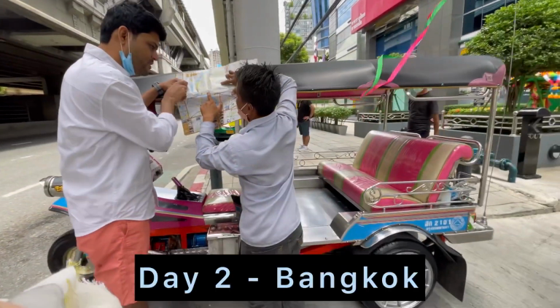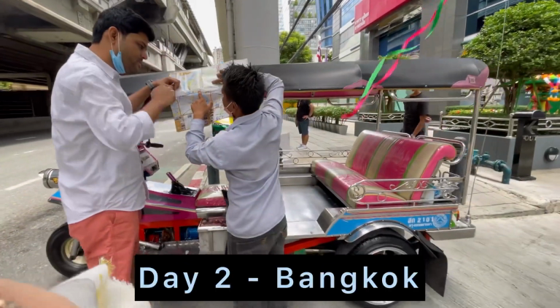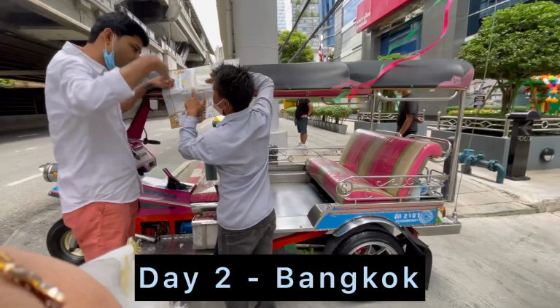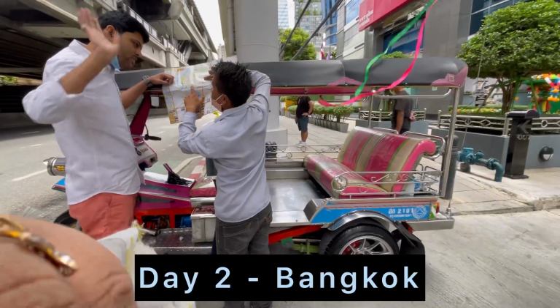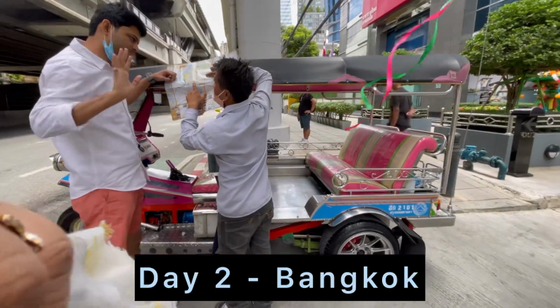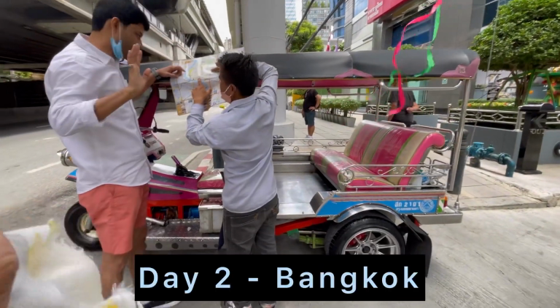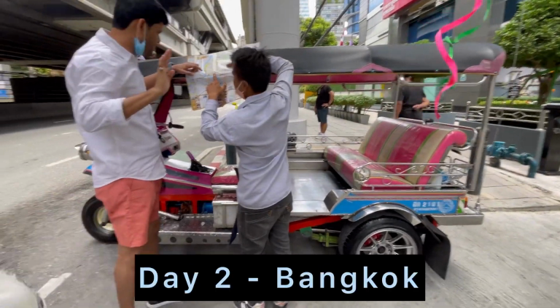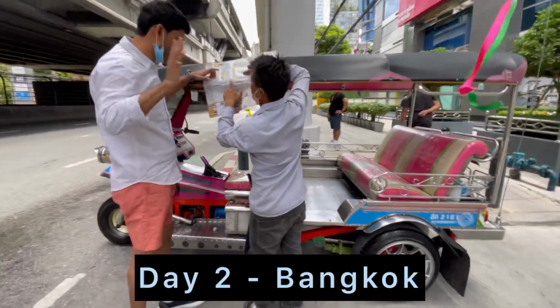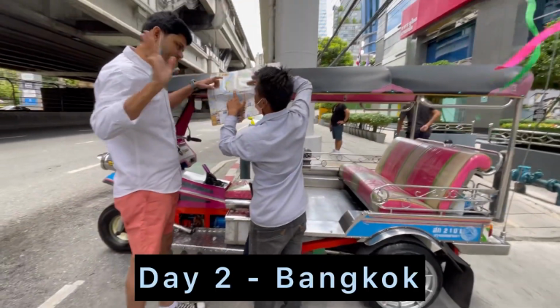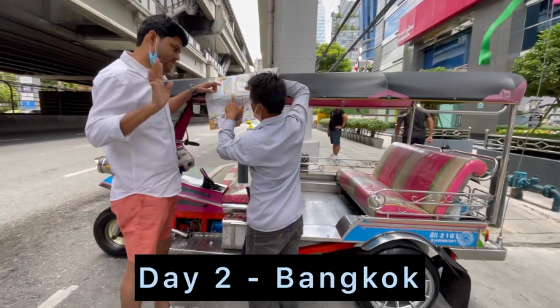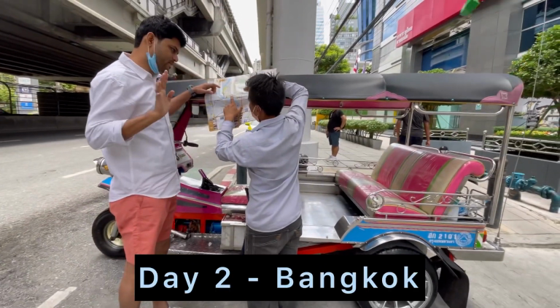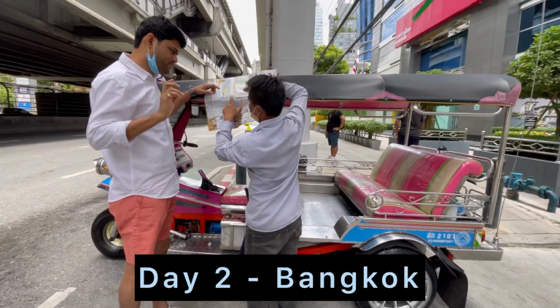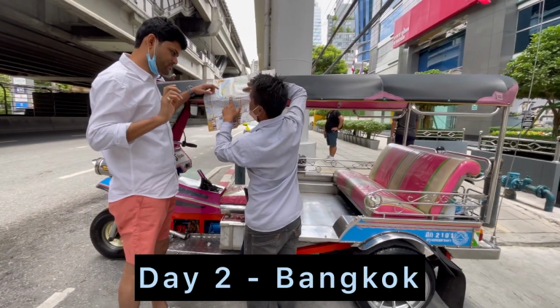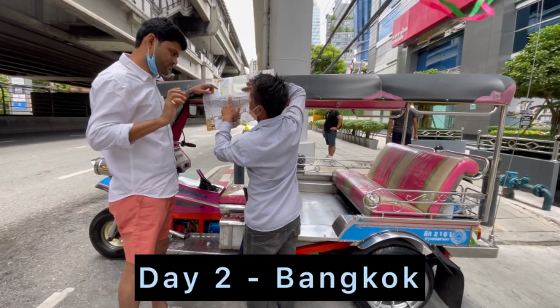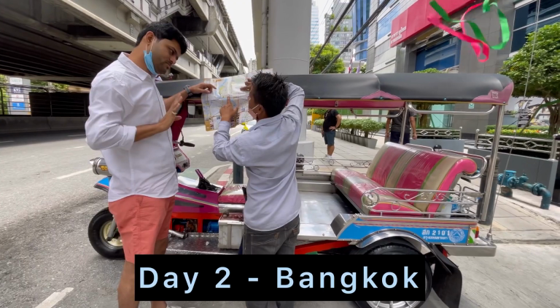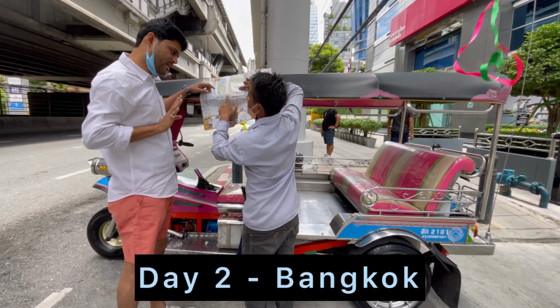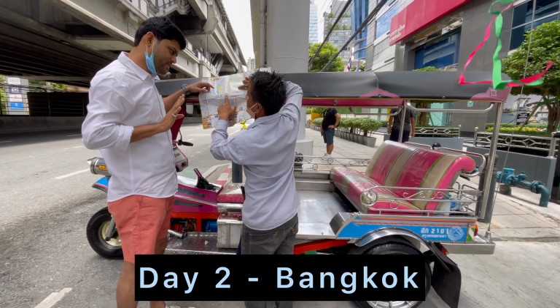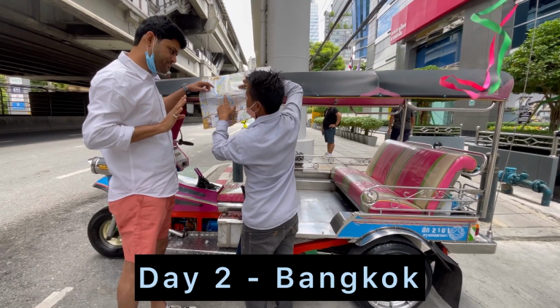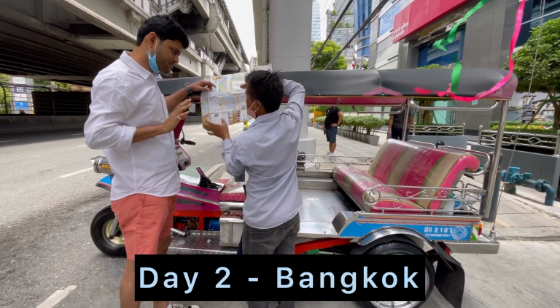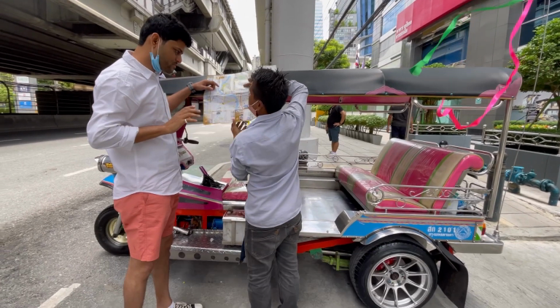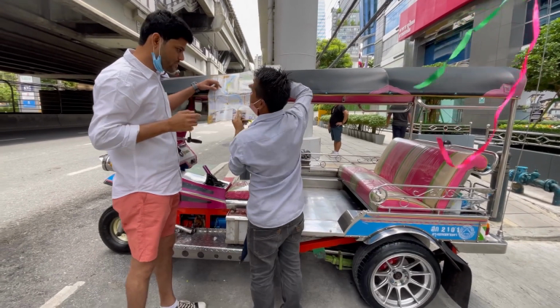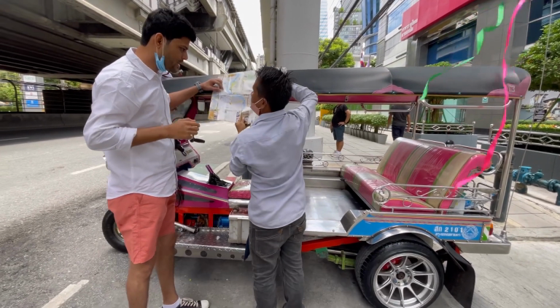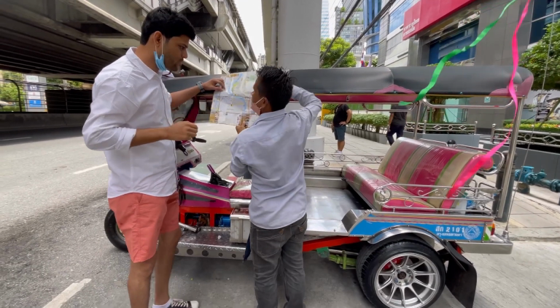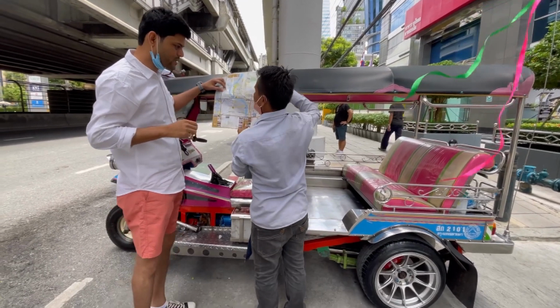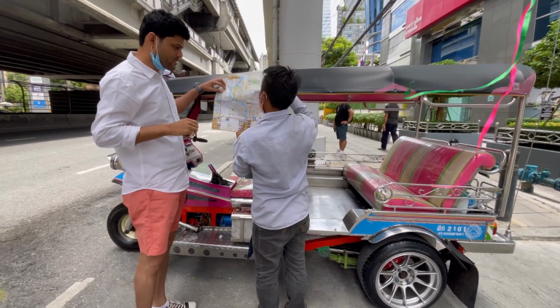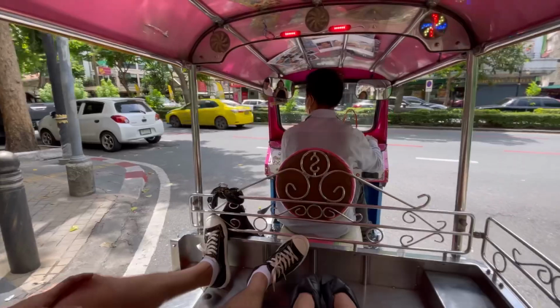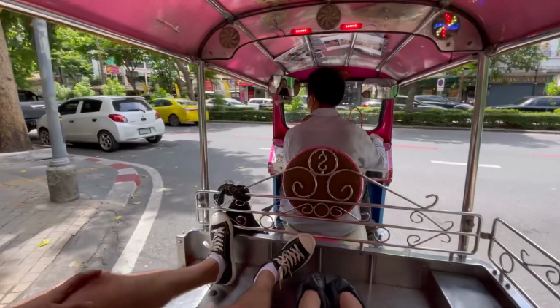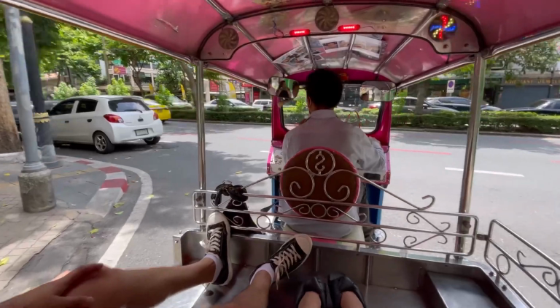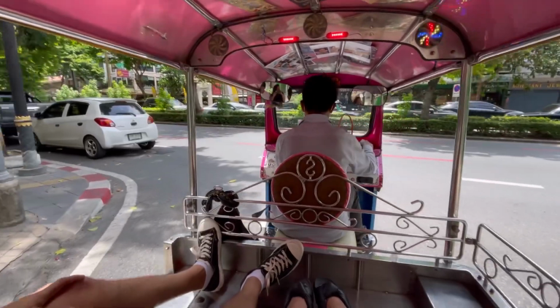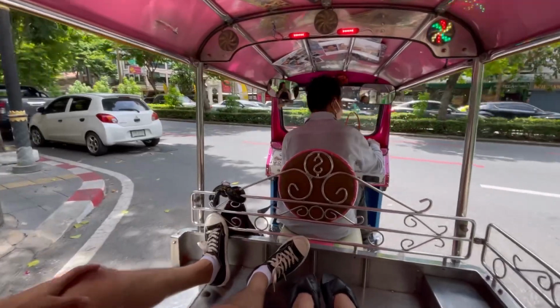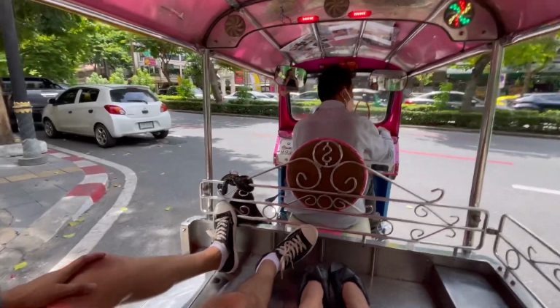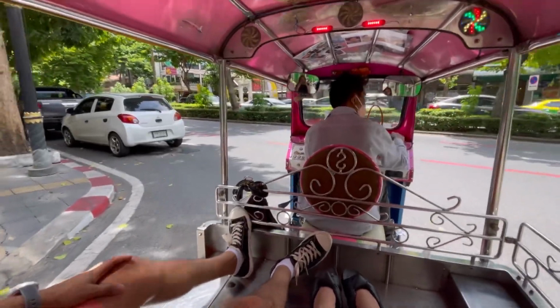Here is the start of our Day 2, and we decided to explore Bangkok city by tuk-tuk.